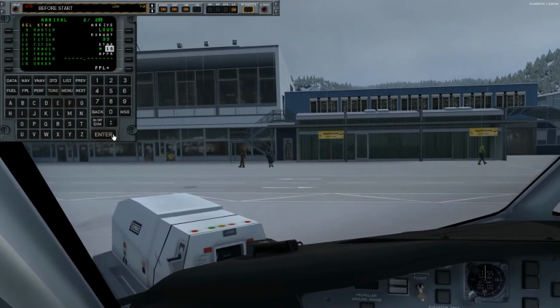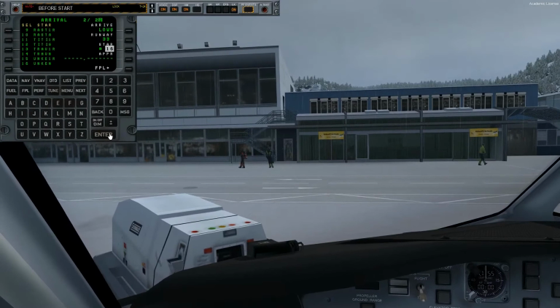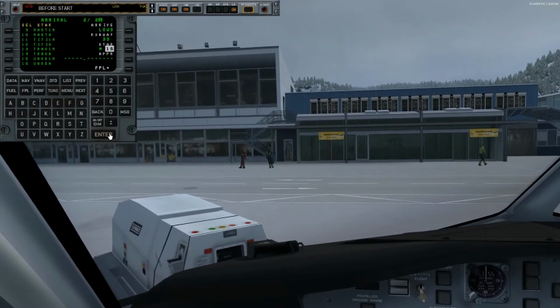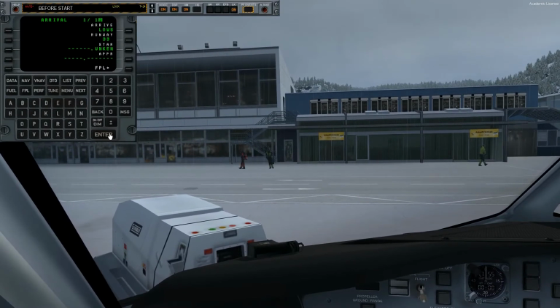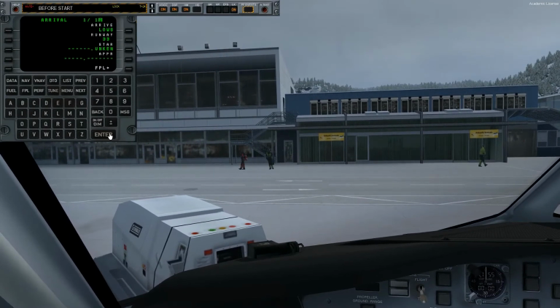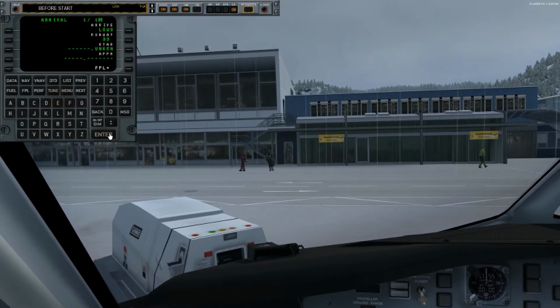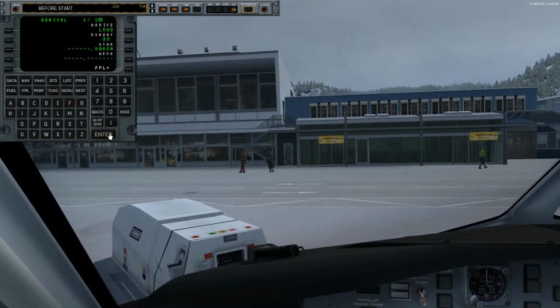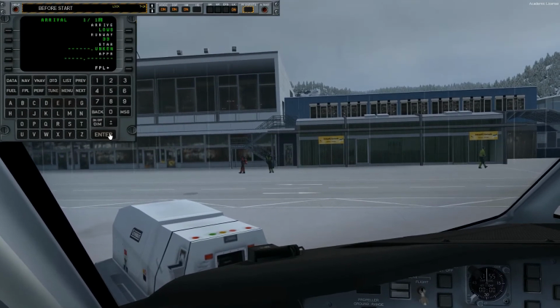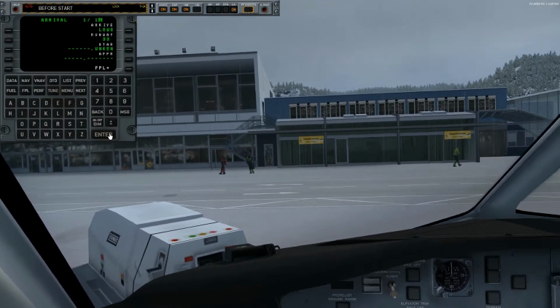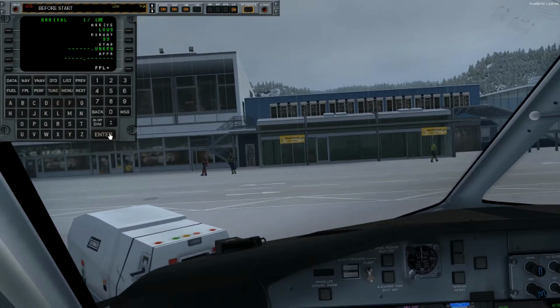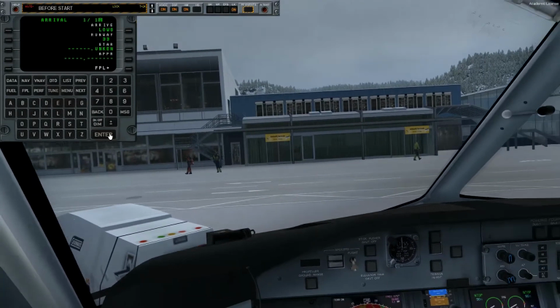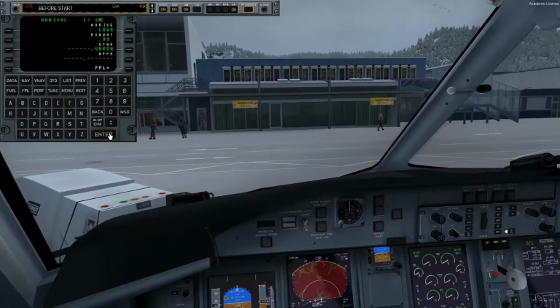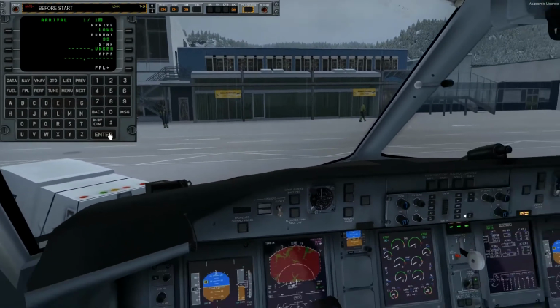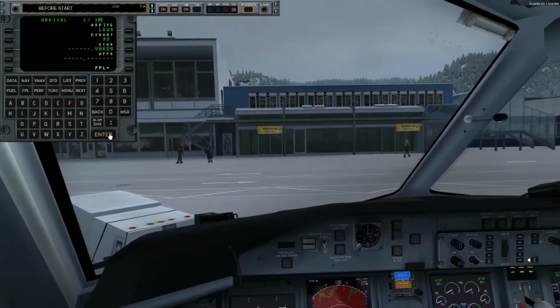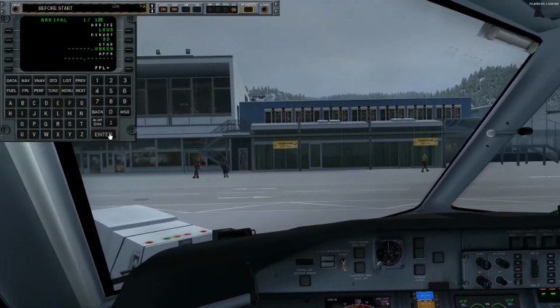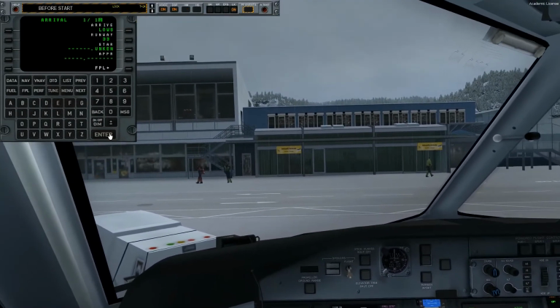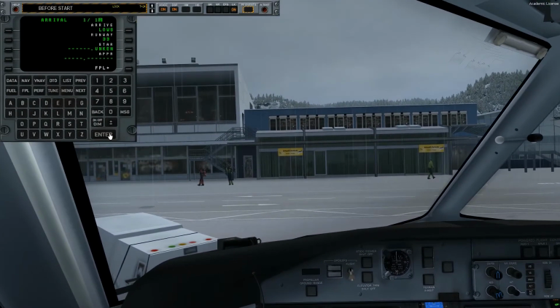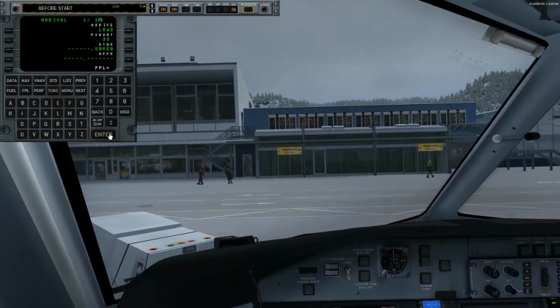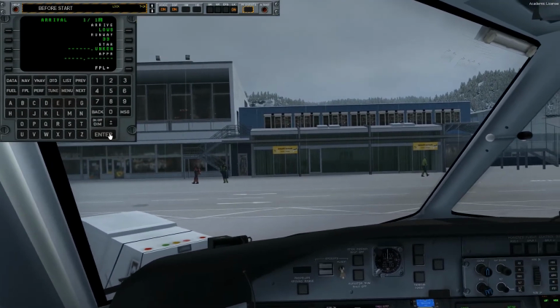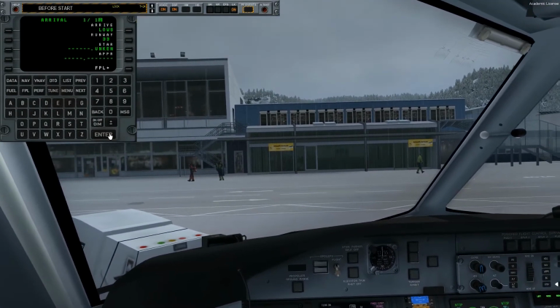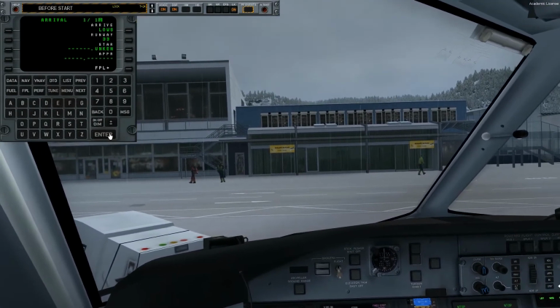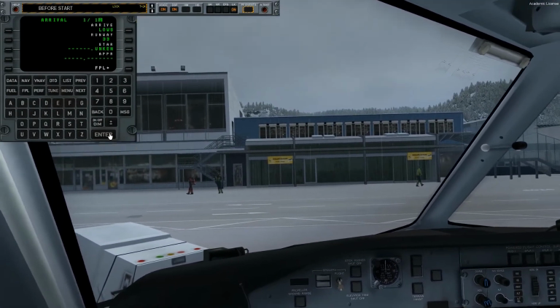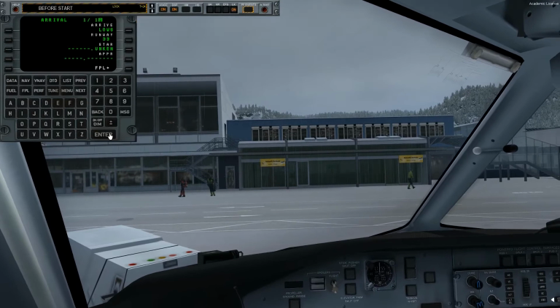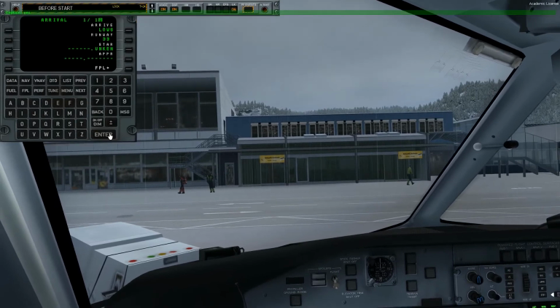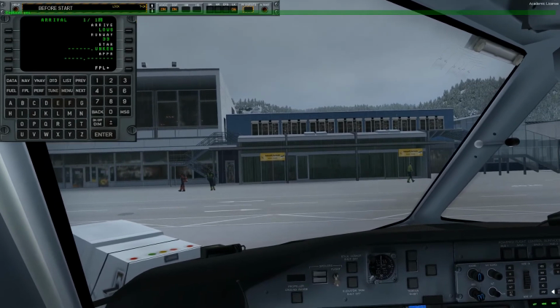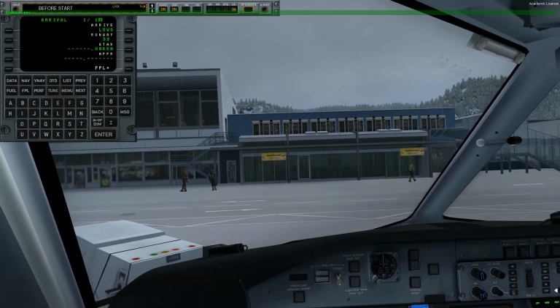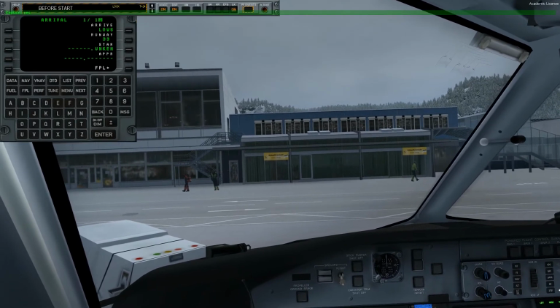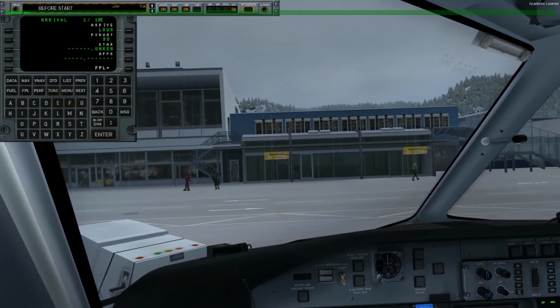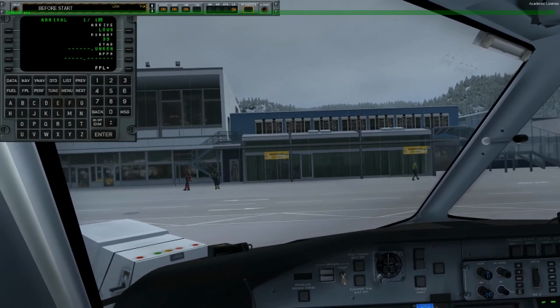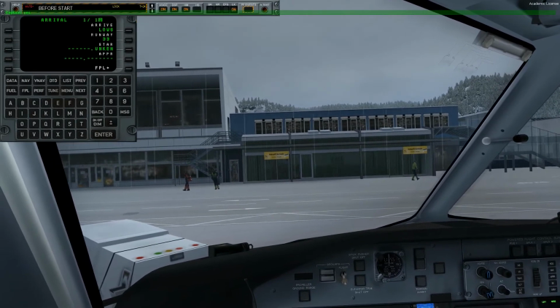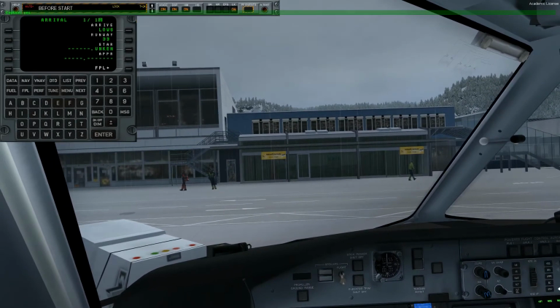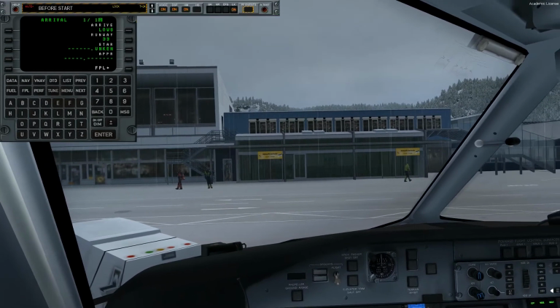Hi guys, can we start boarding now? Thank you, I'll be back with the load sheet later.